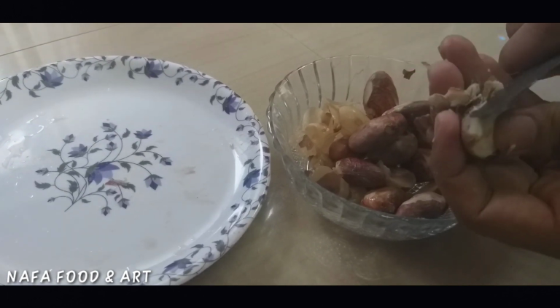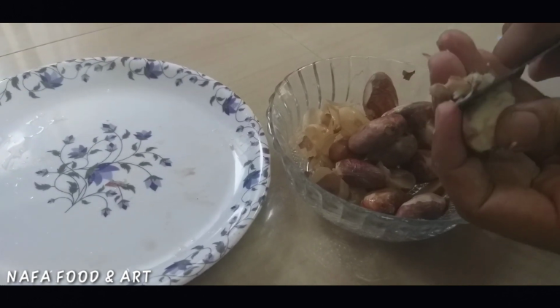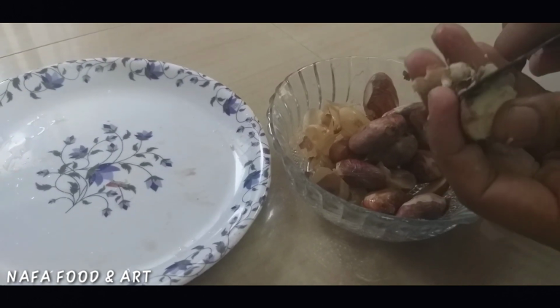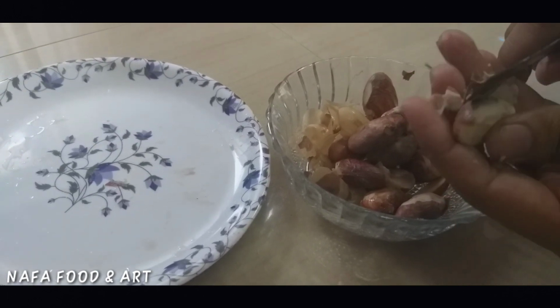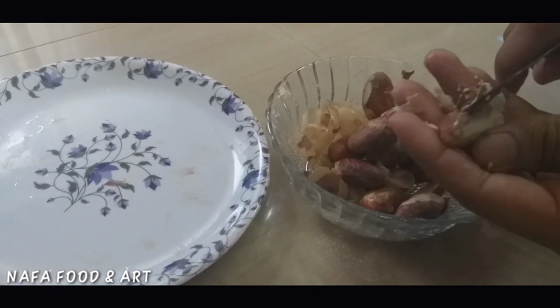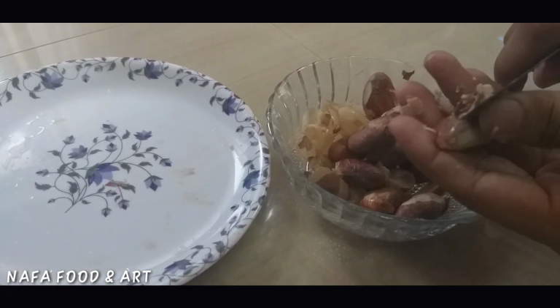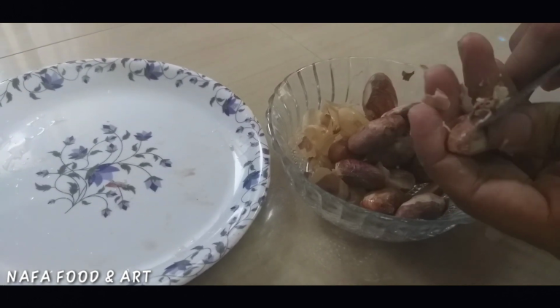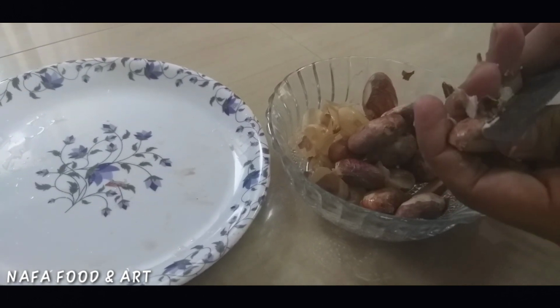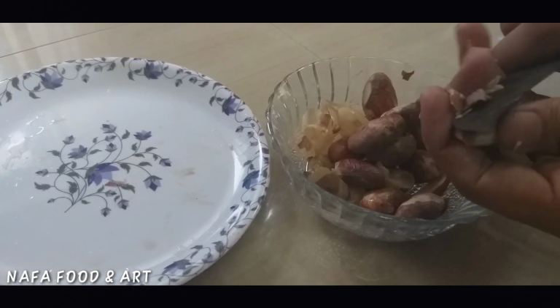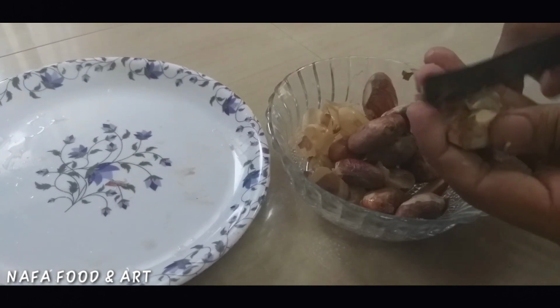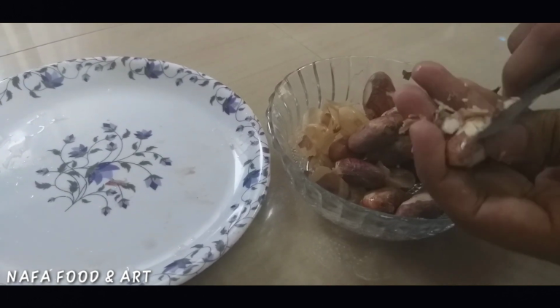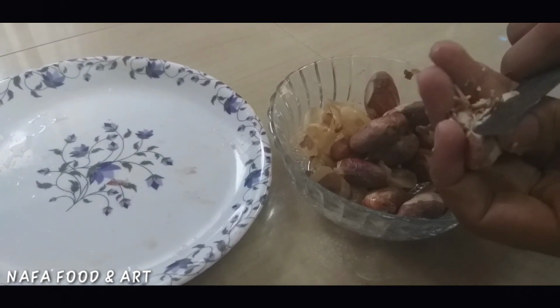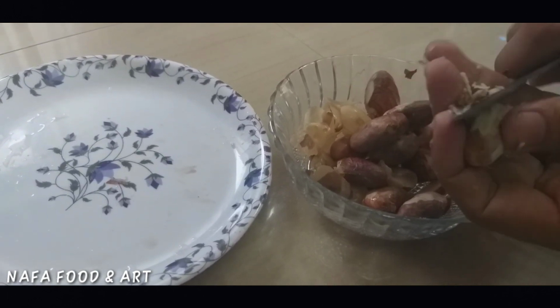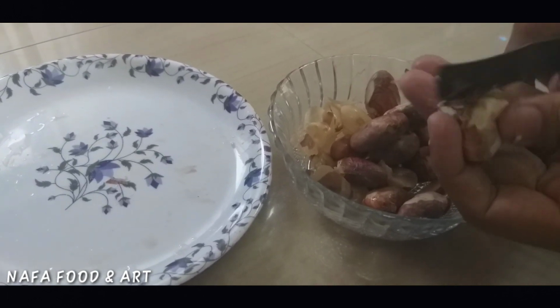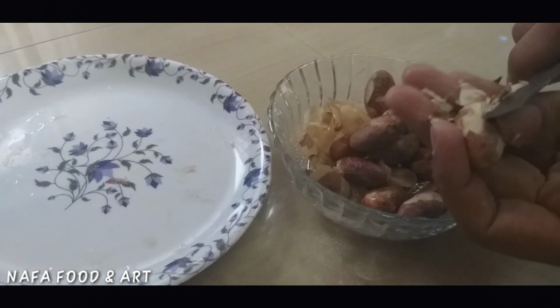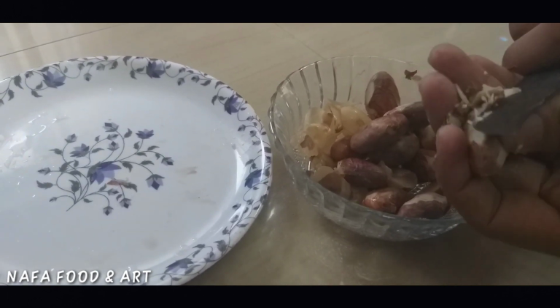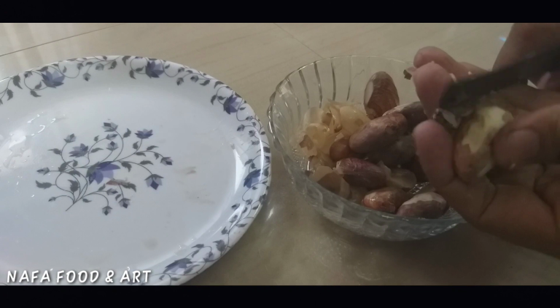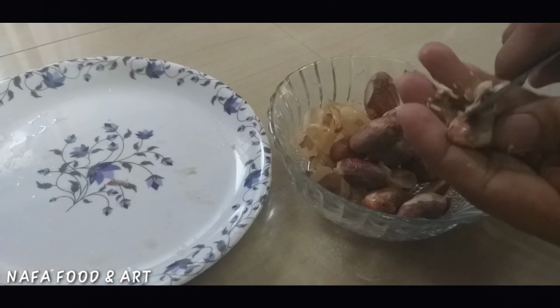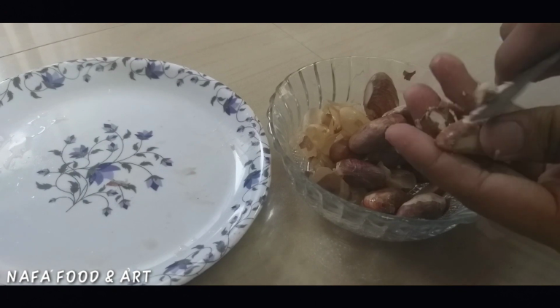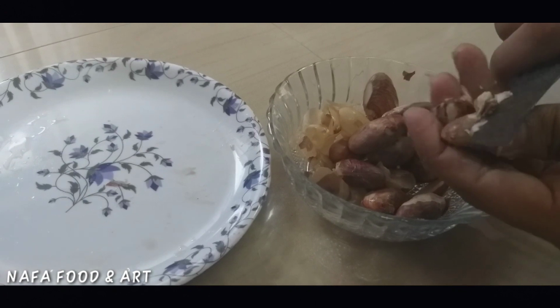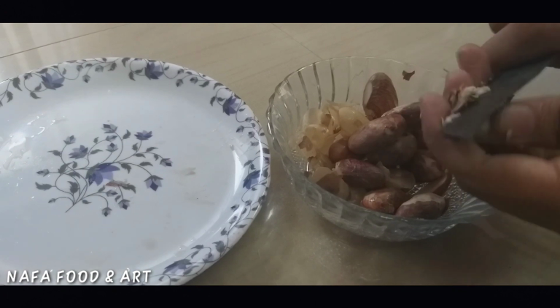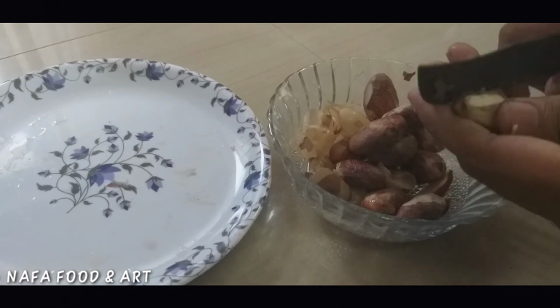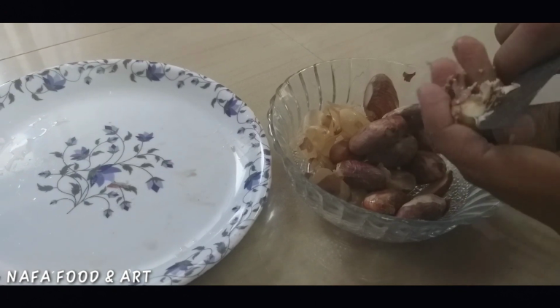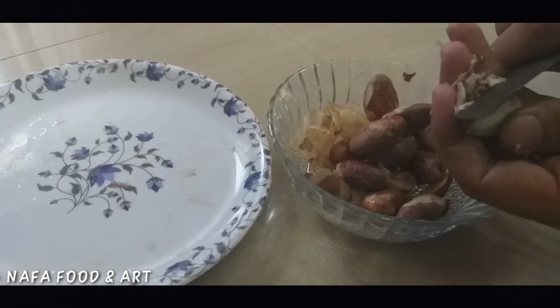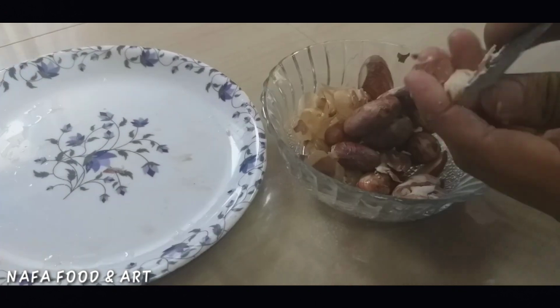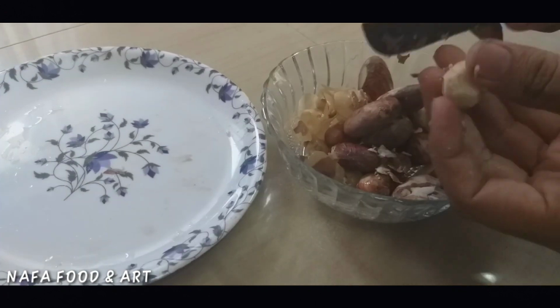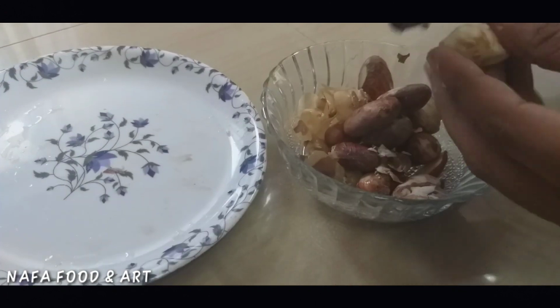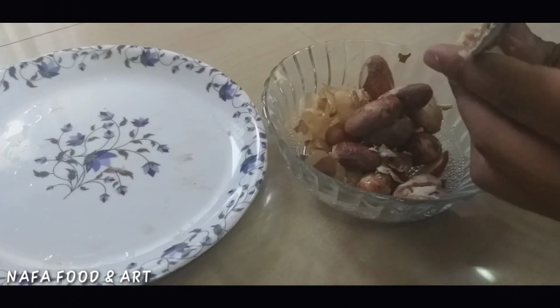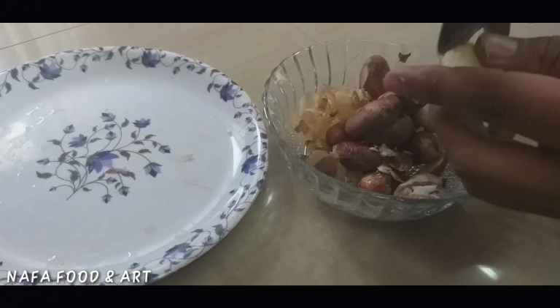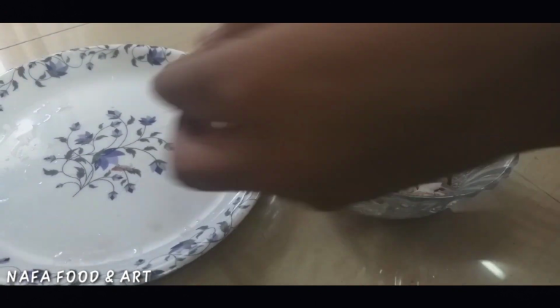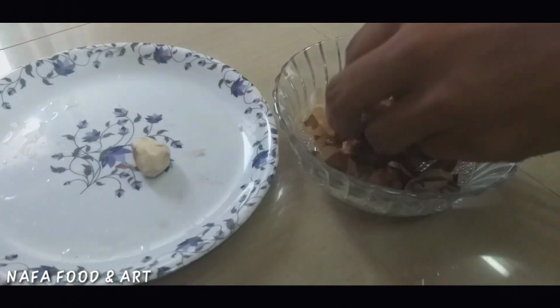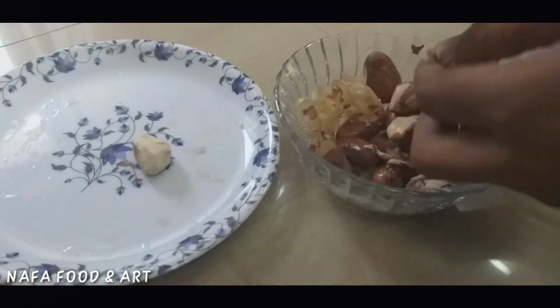It's not a good taste. It's a good taste.